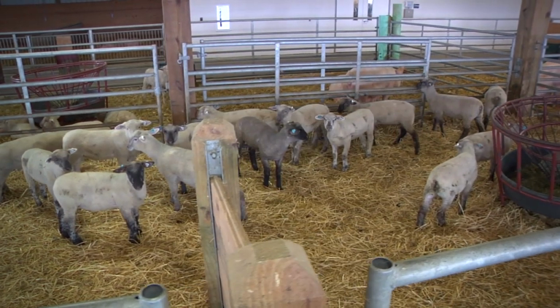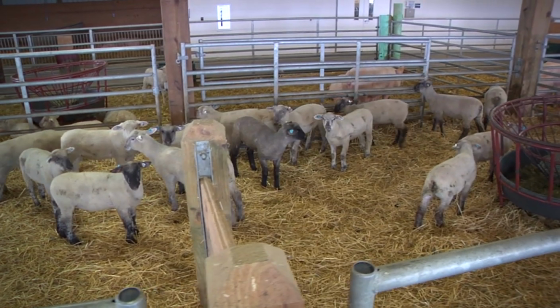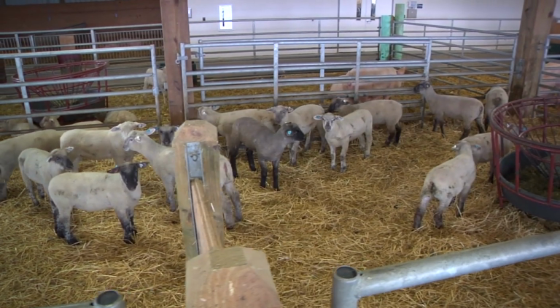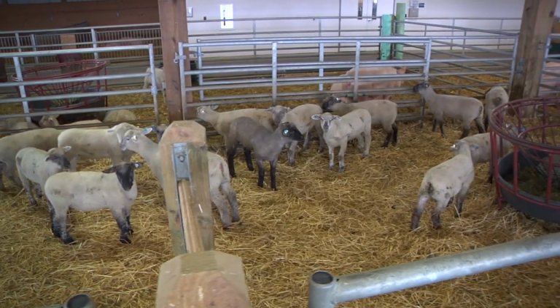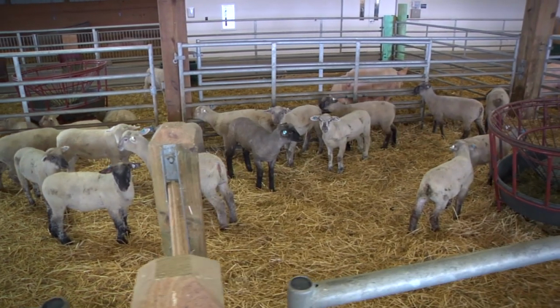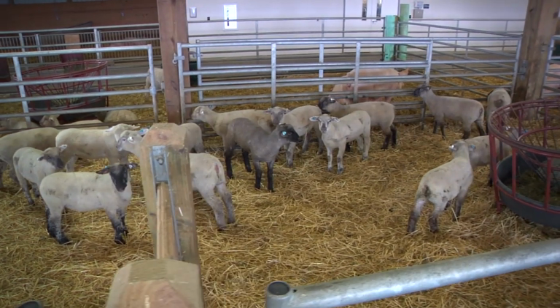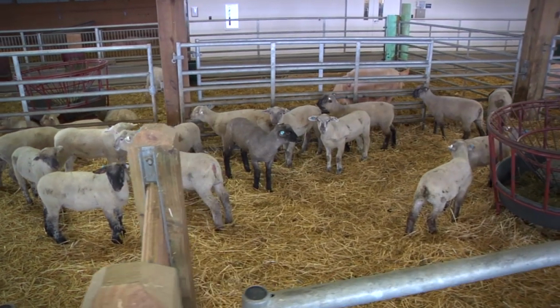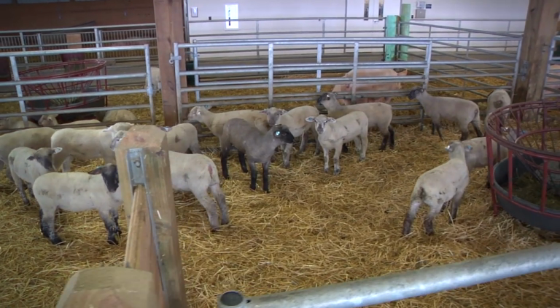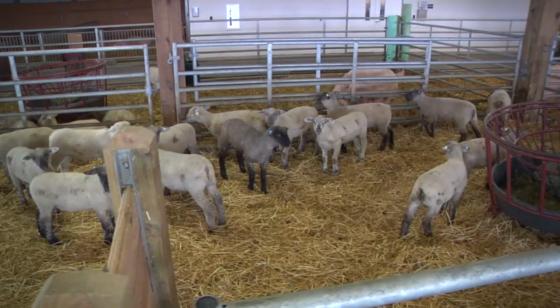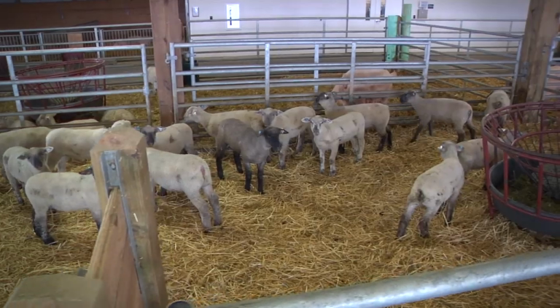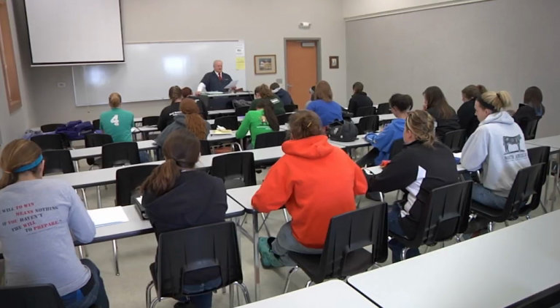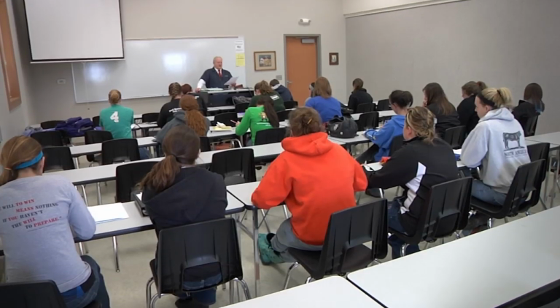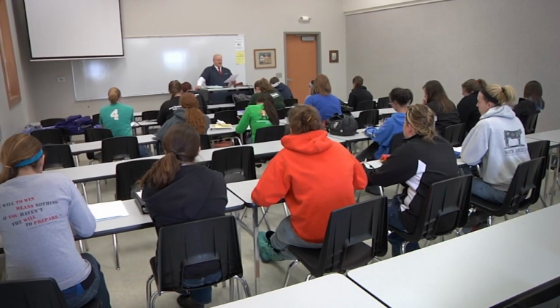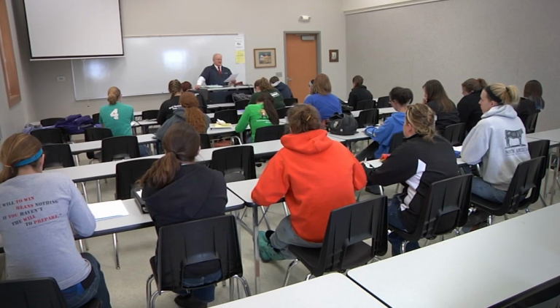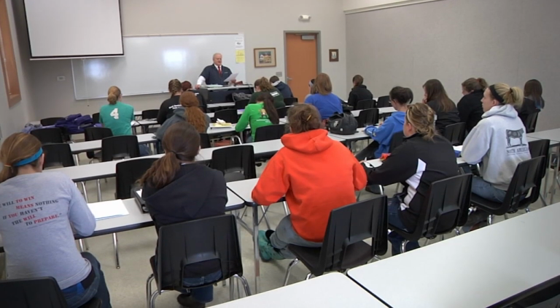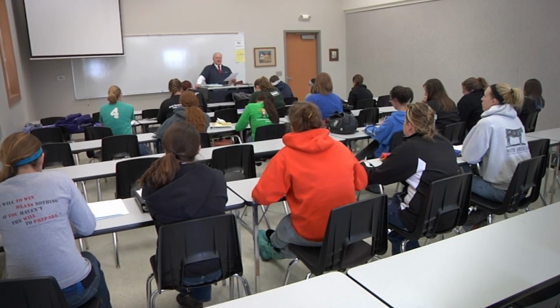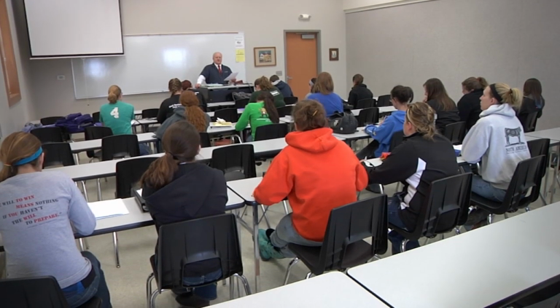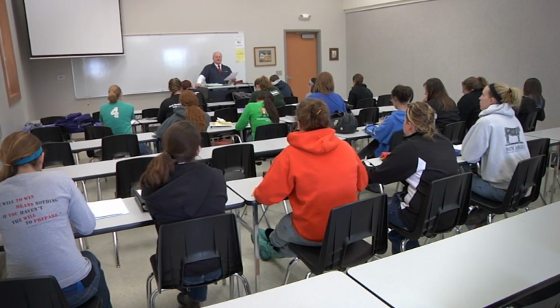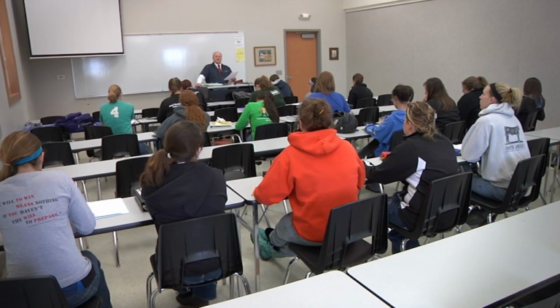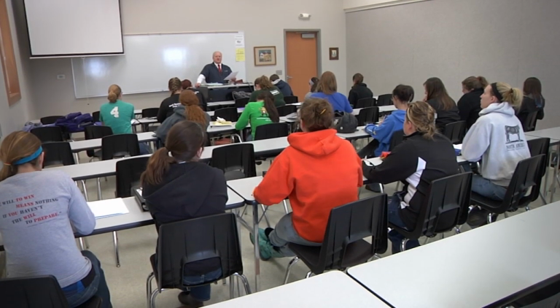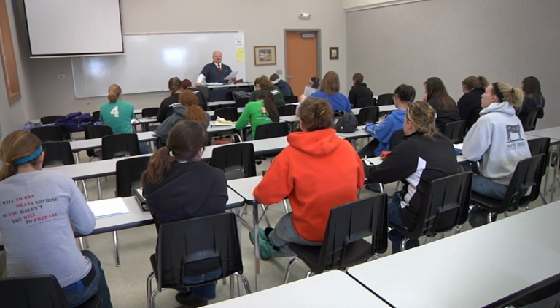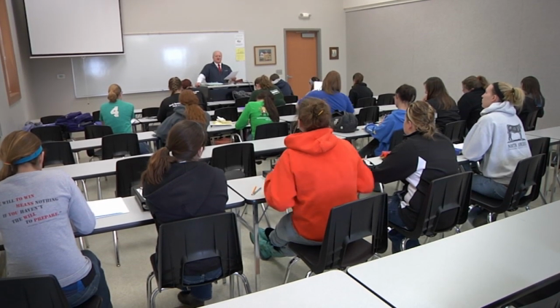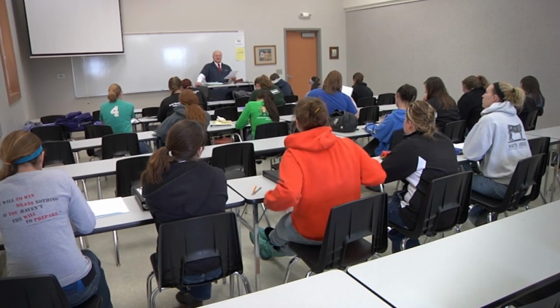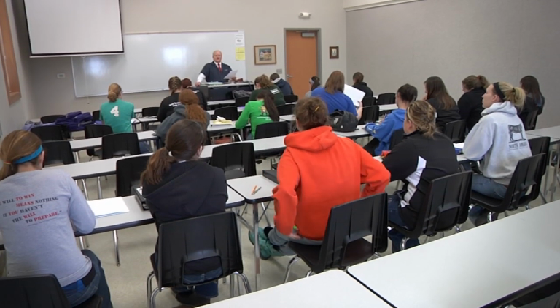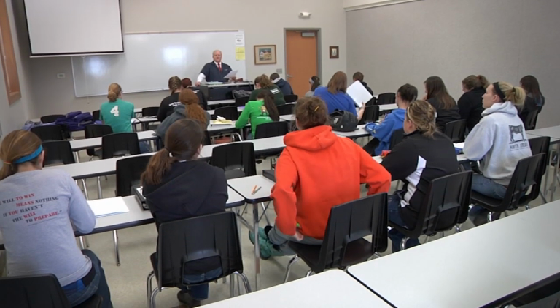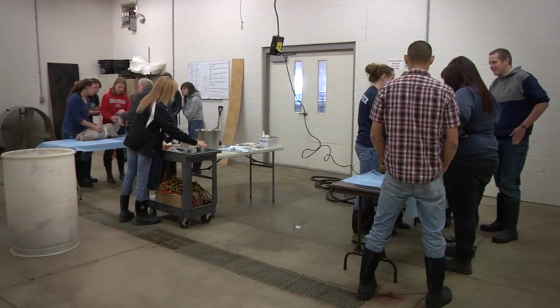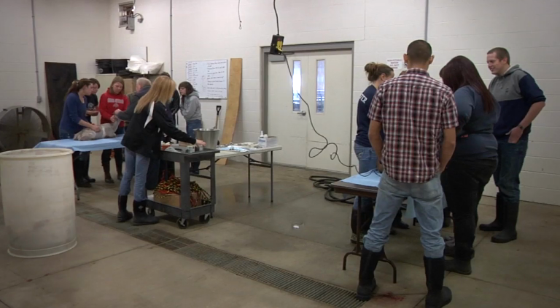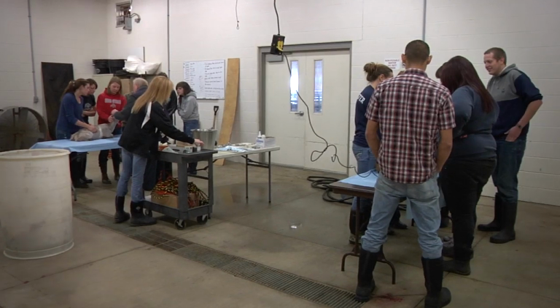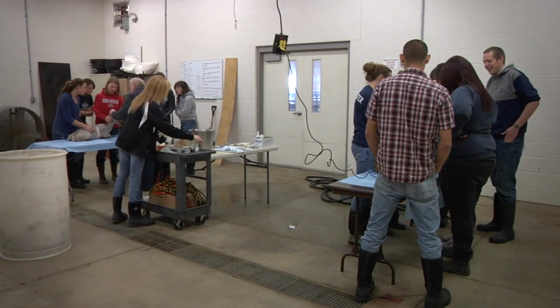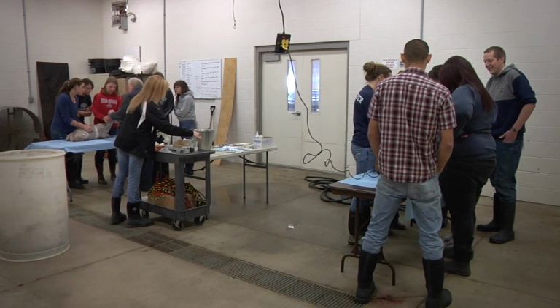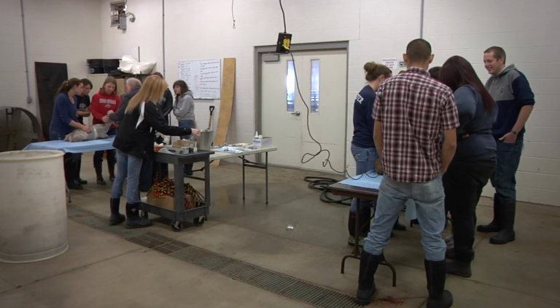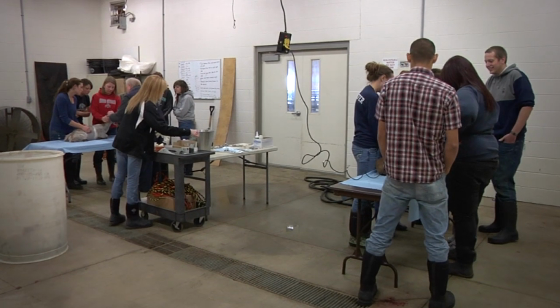Hands-on classes include animal nutrition, genetics, cell biology, and advanced equine reproduction.